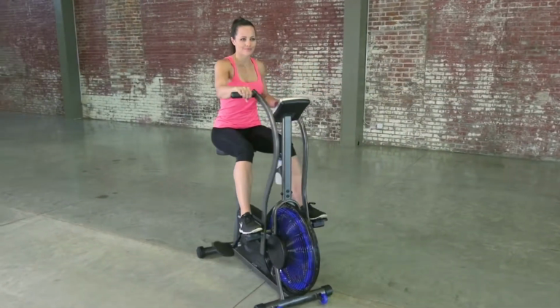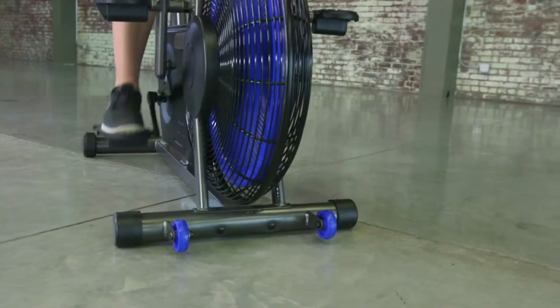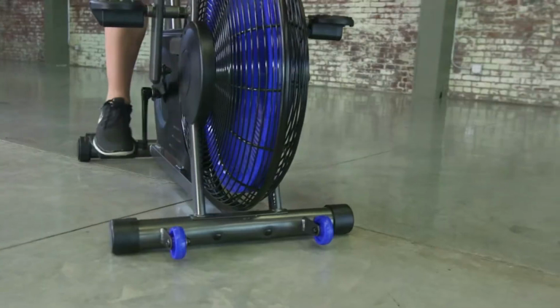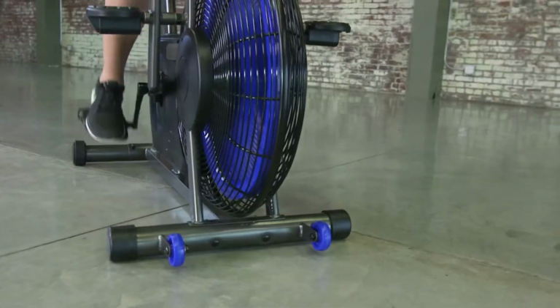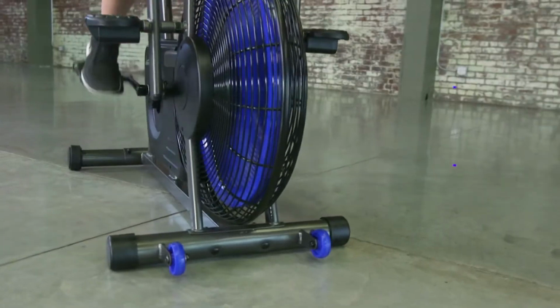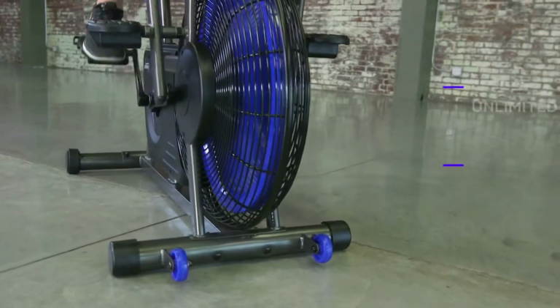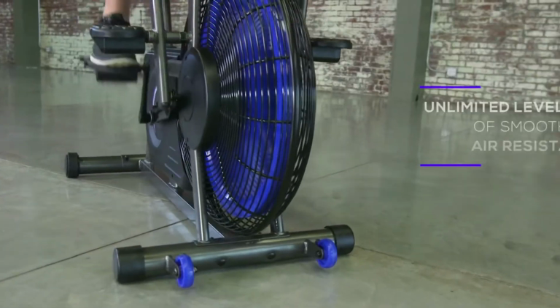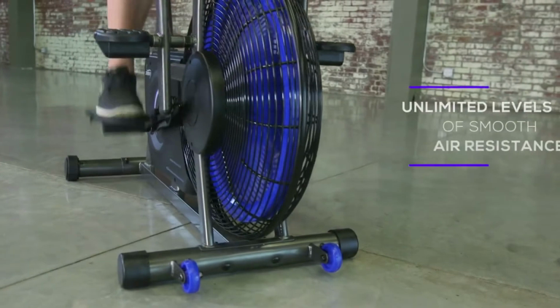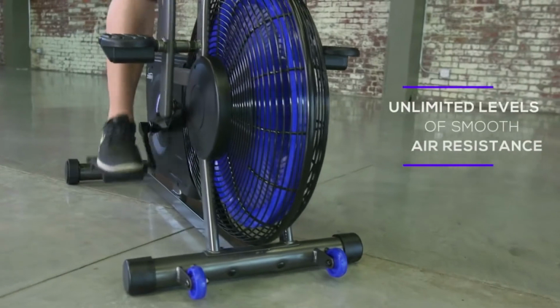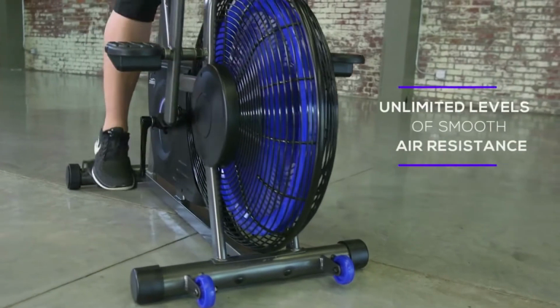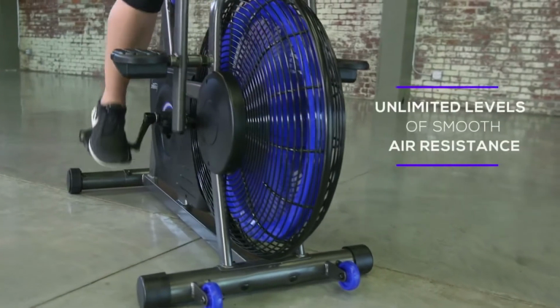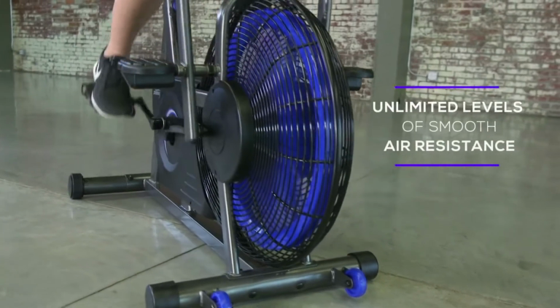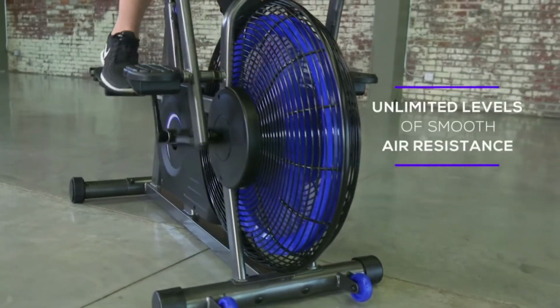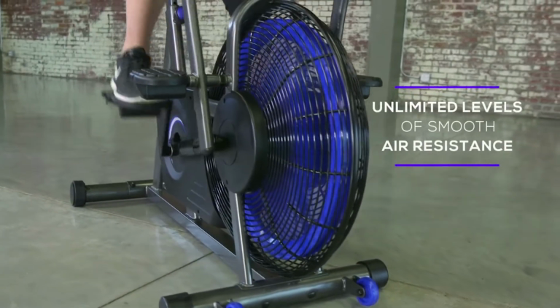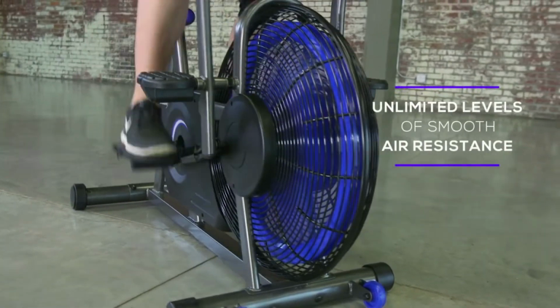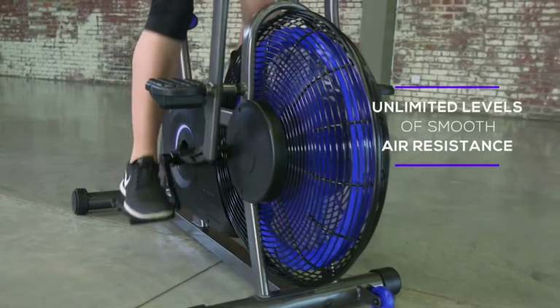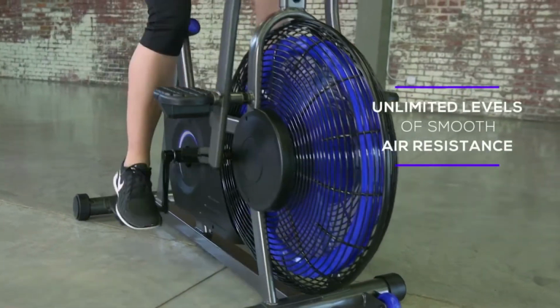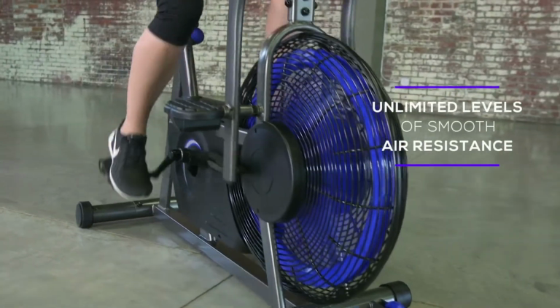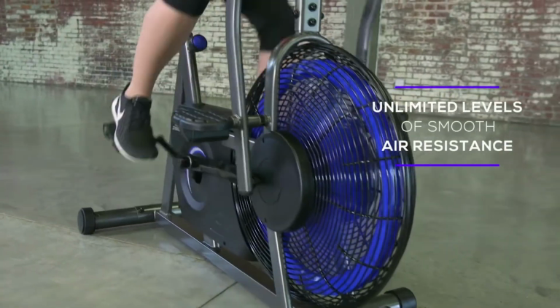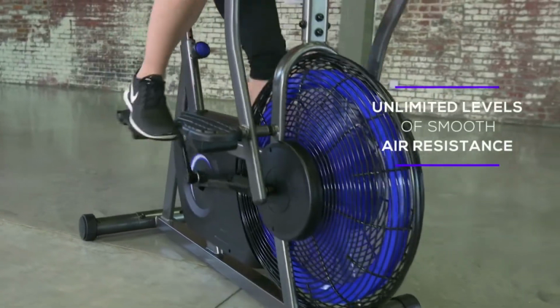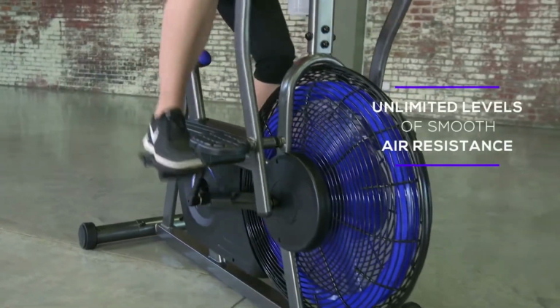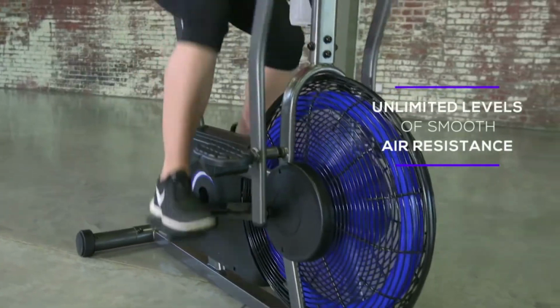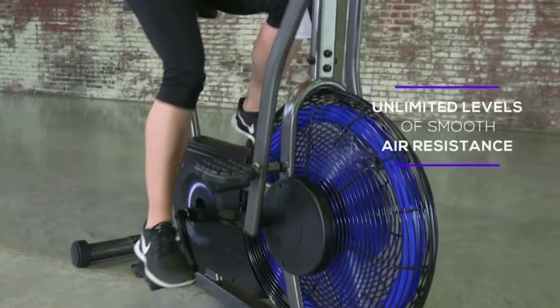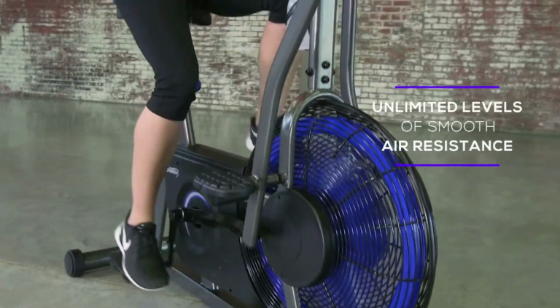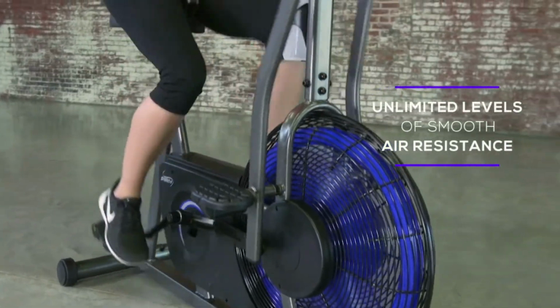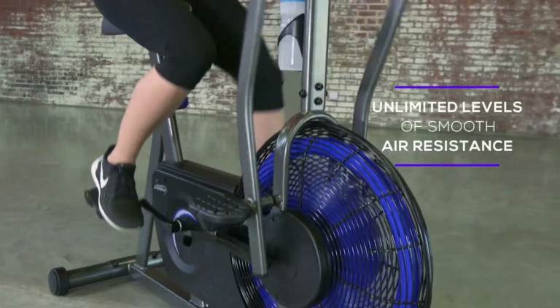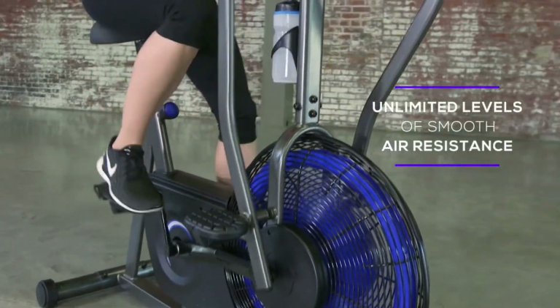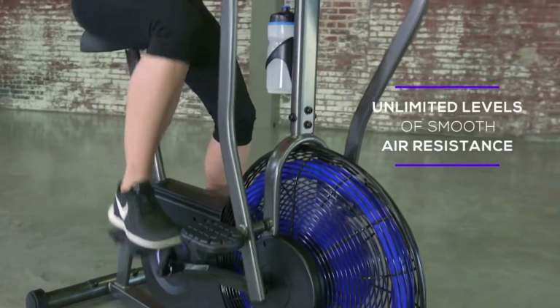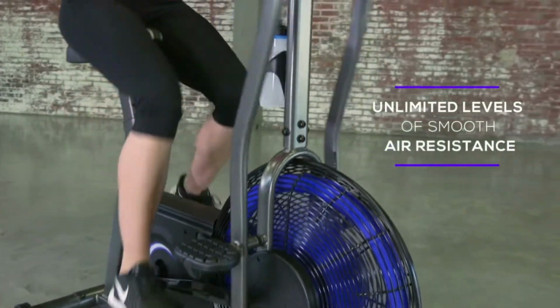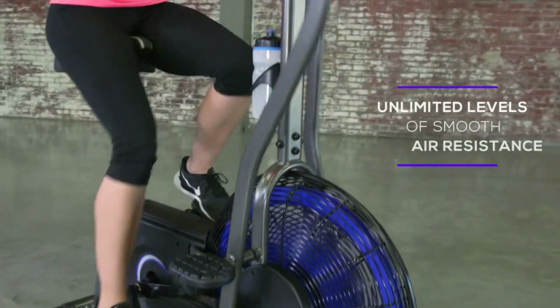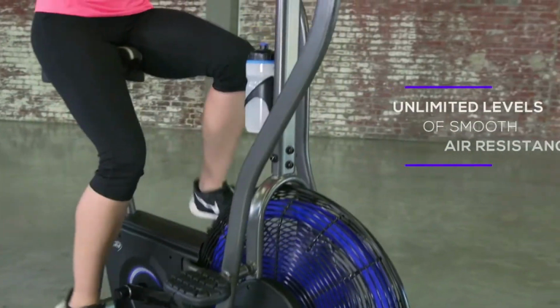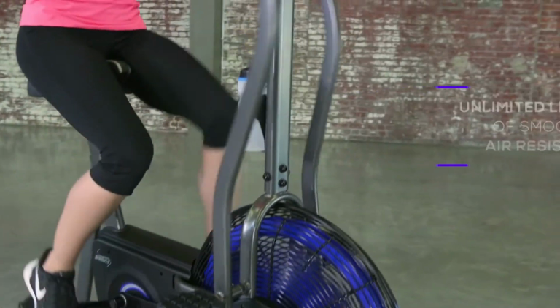The Smooth Air Resistance has infinite levels of resistance, so you can choose the perfect level for you.